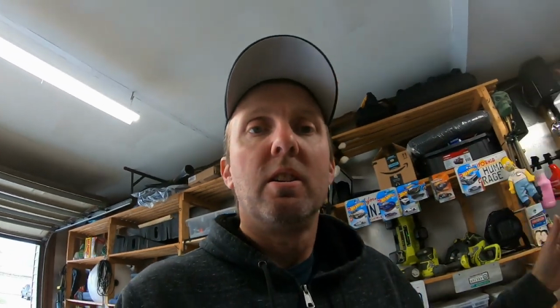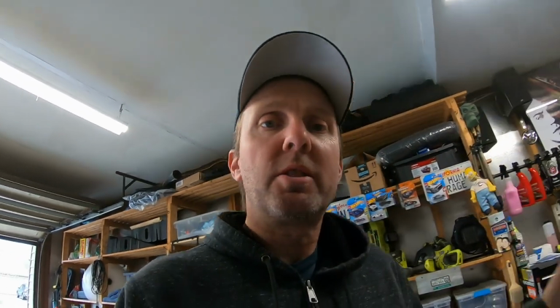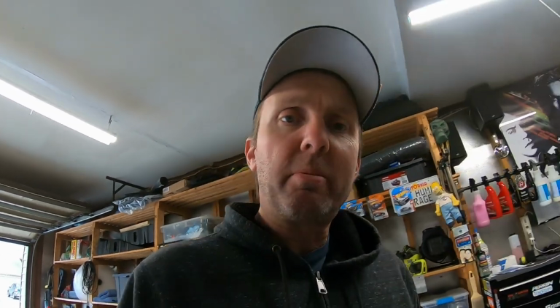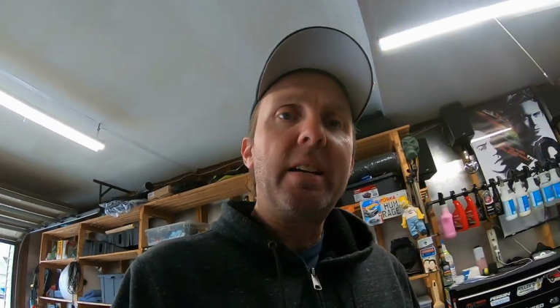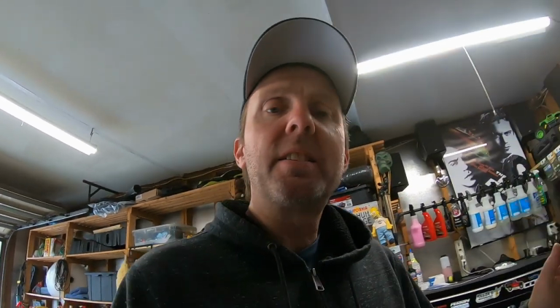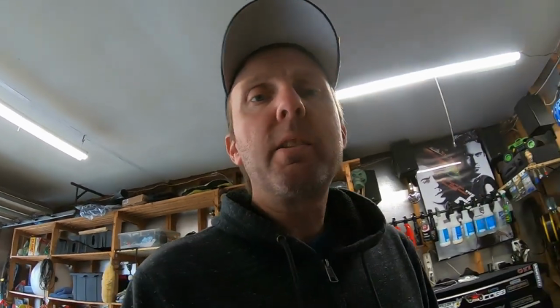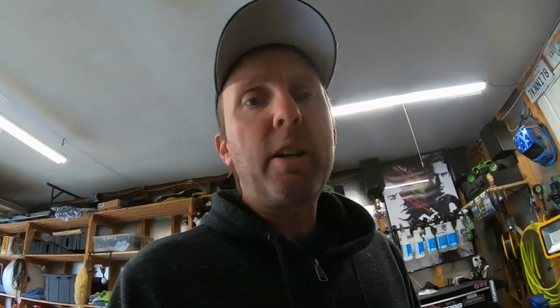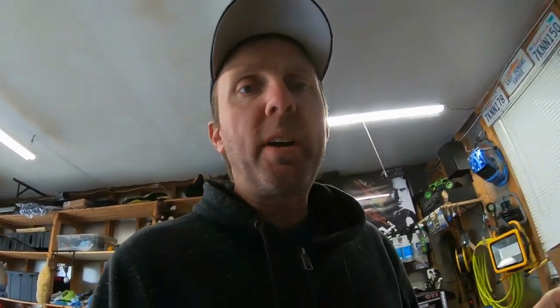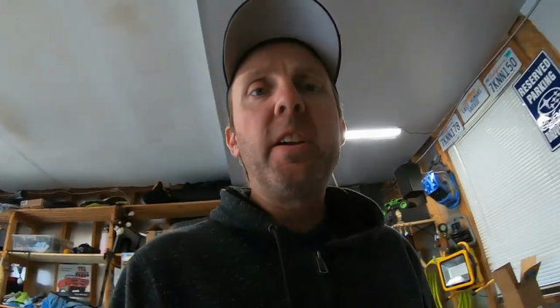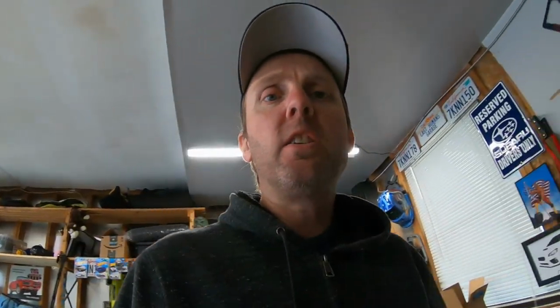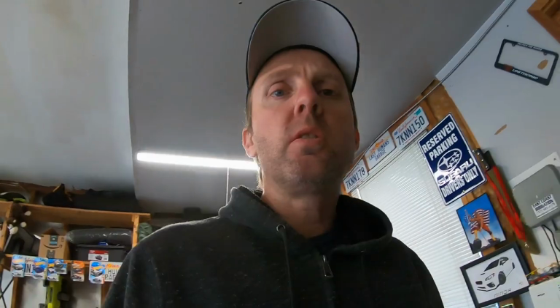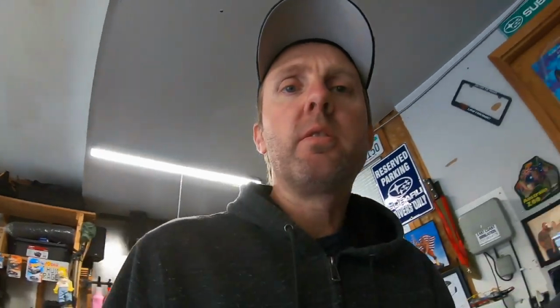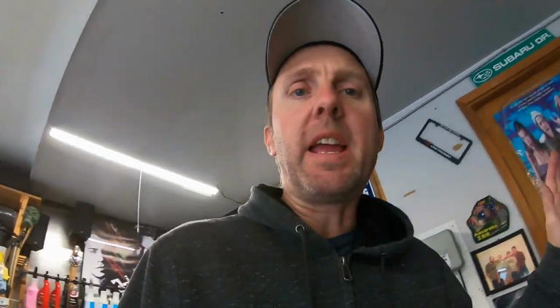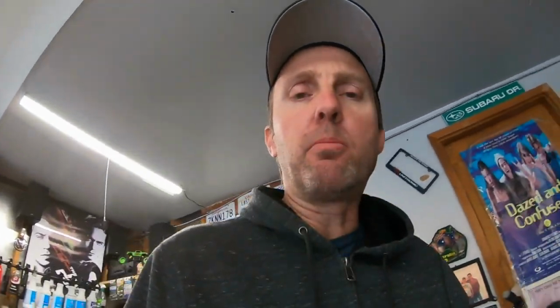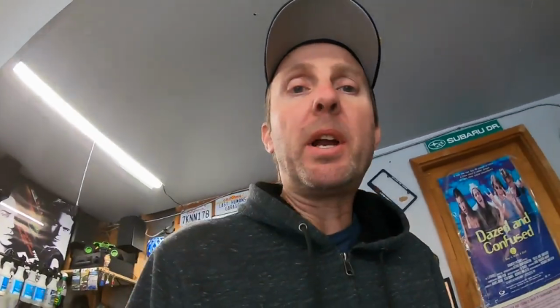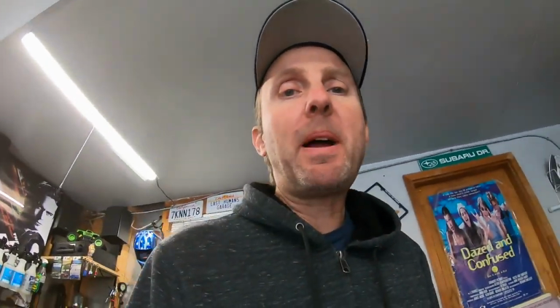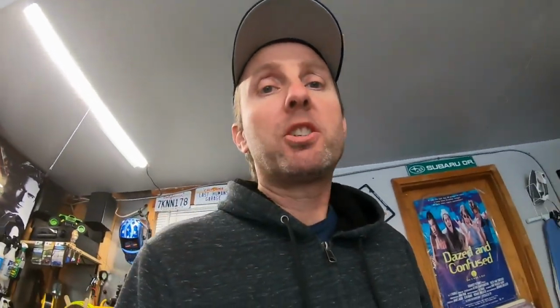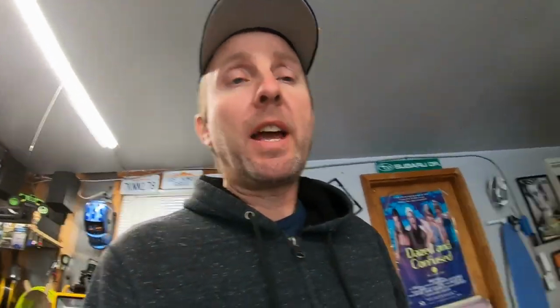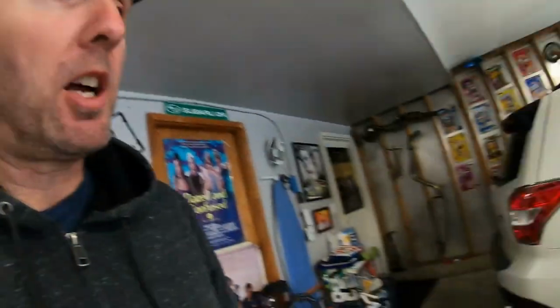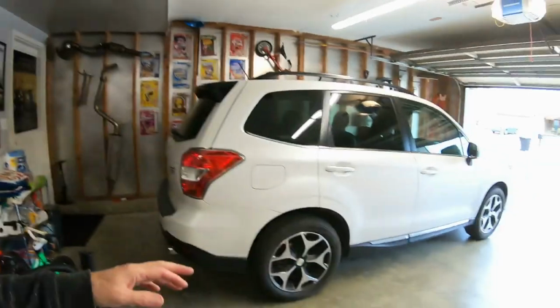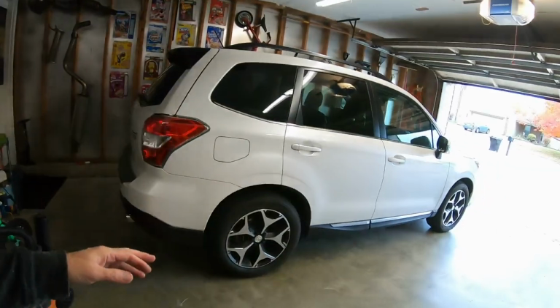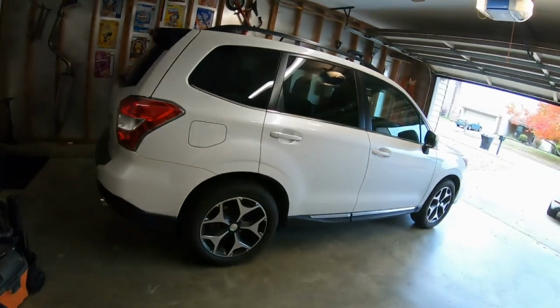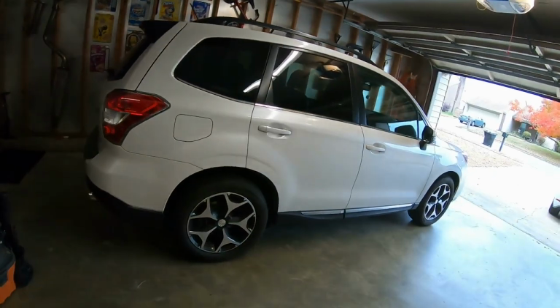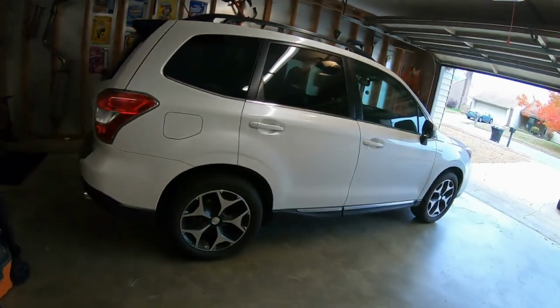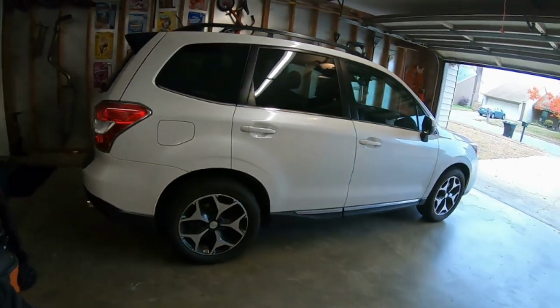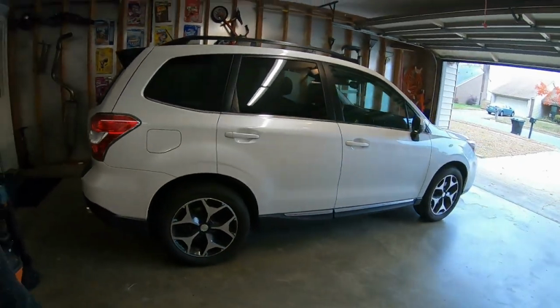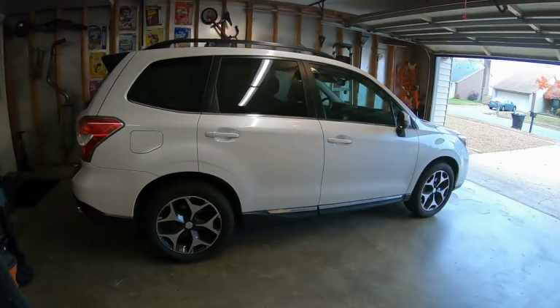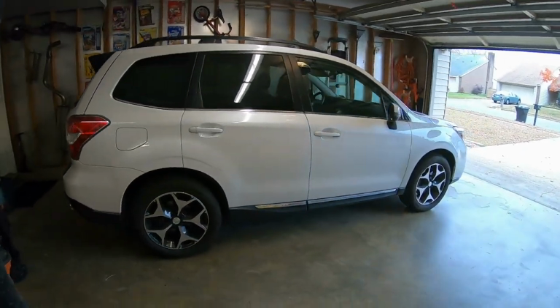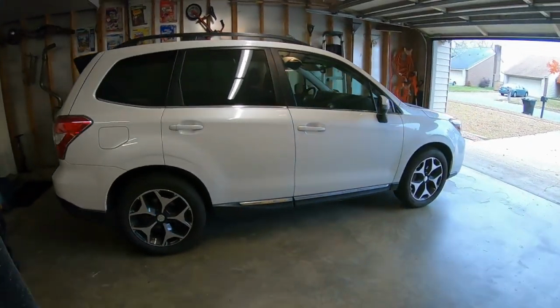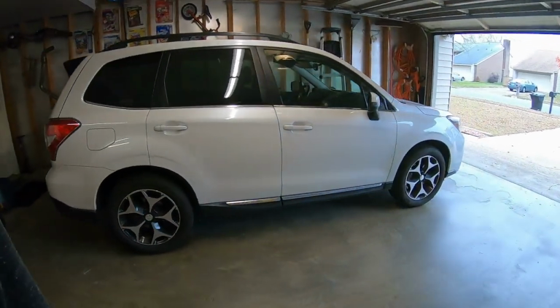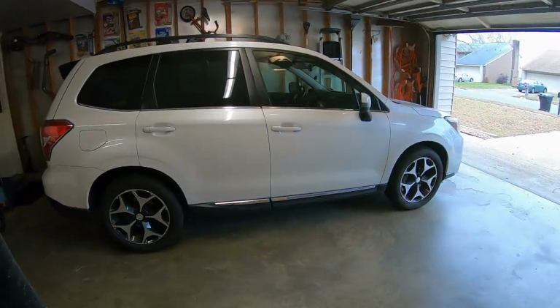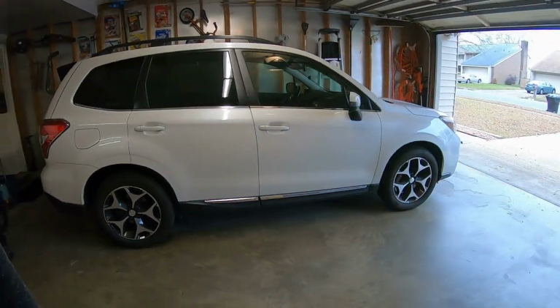What's up guys, this is going to be a quick video and a brake pad check on our 2015 Forester XT.